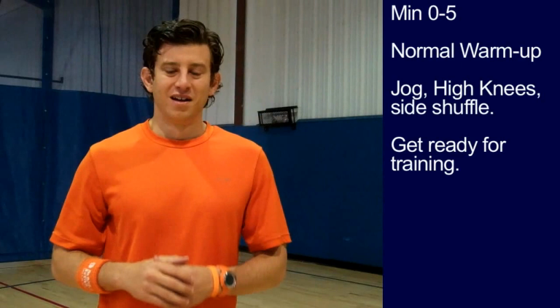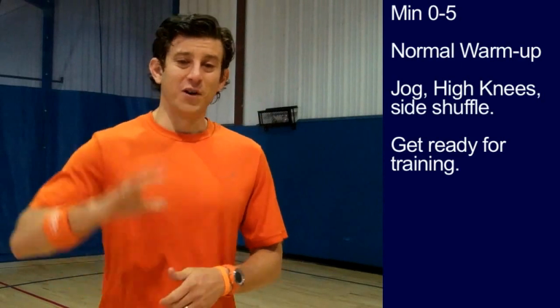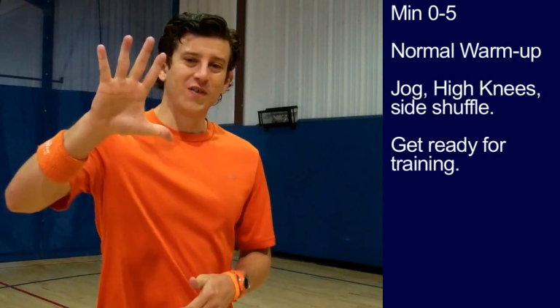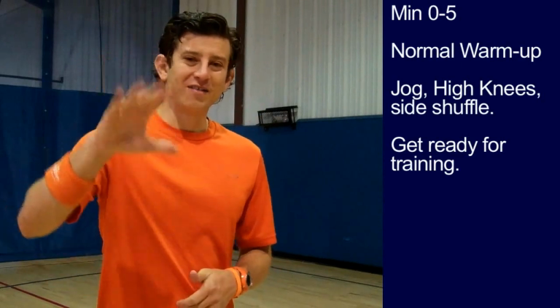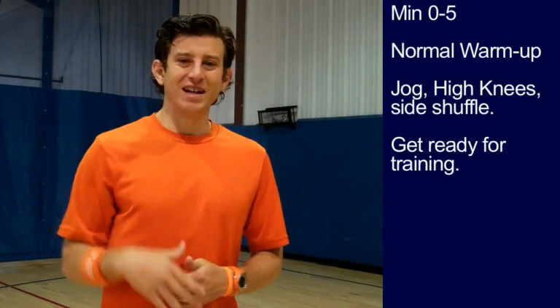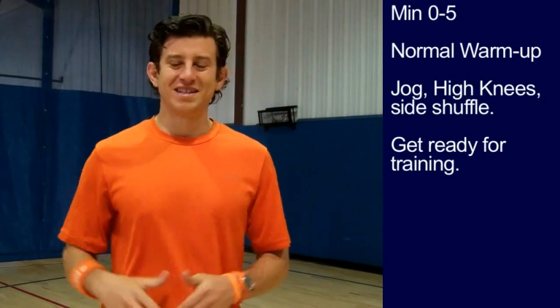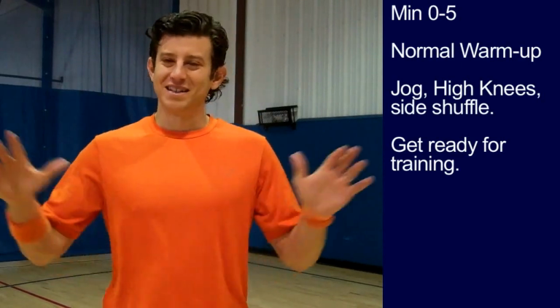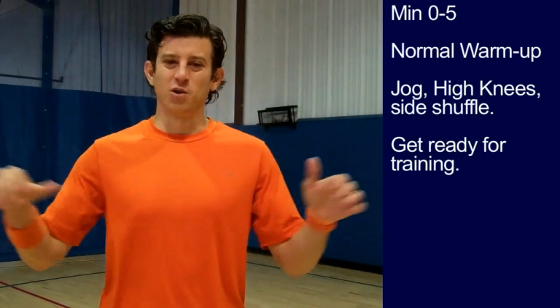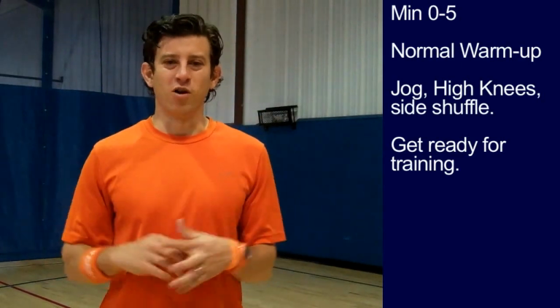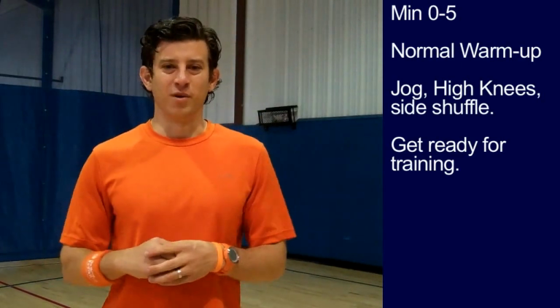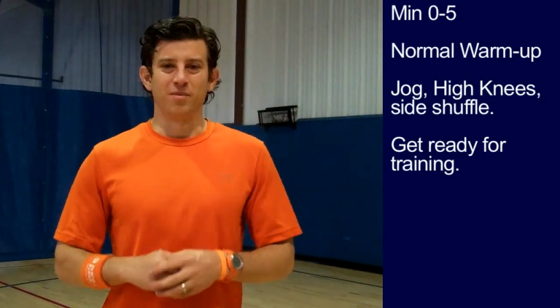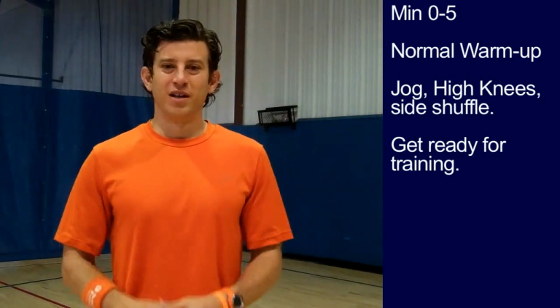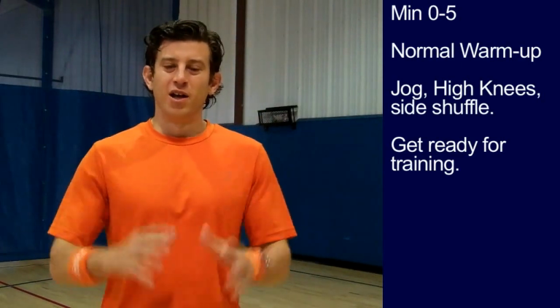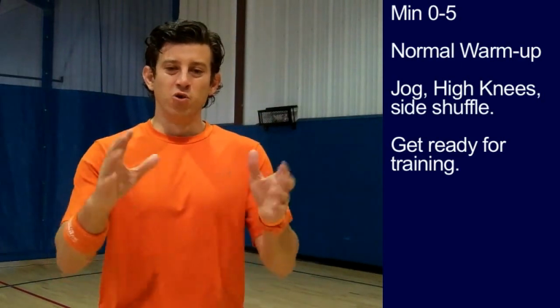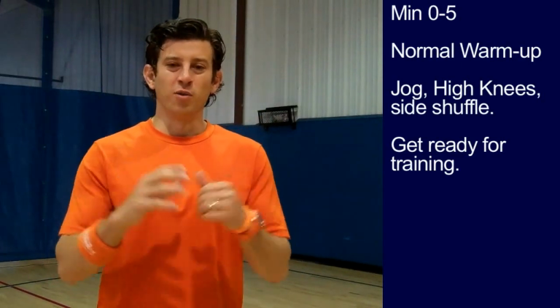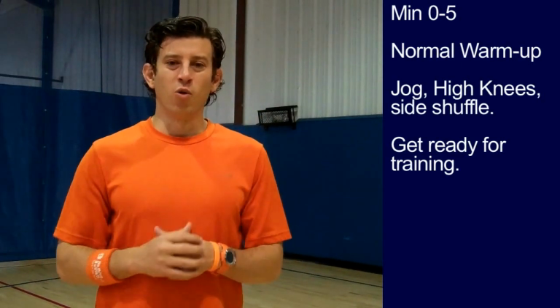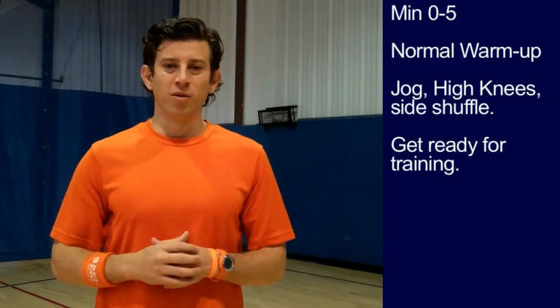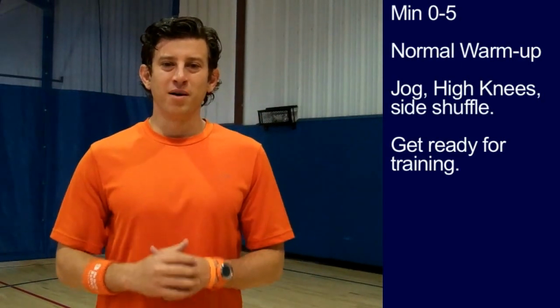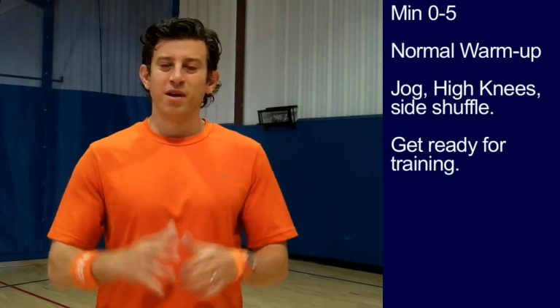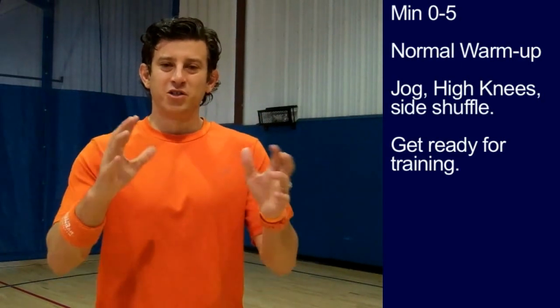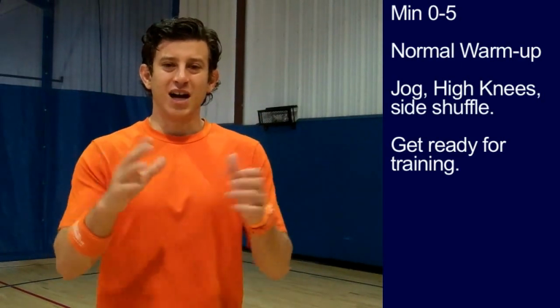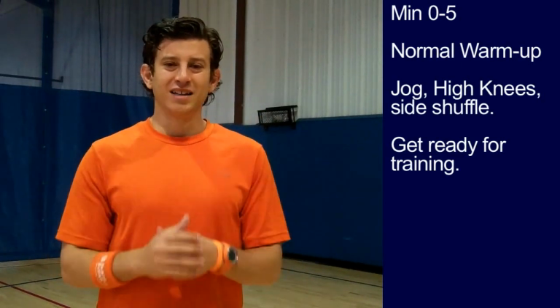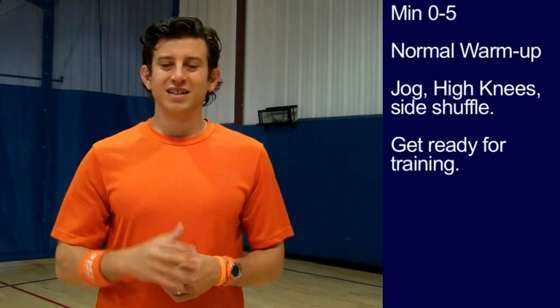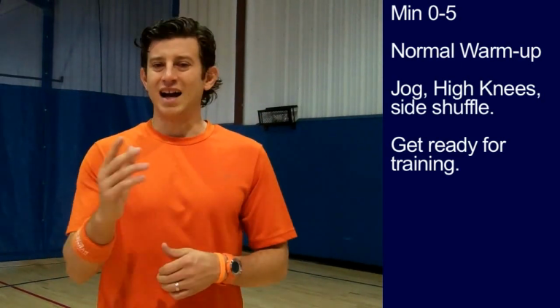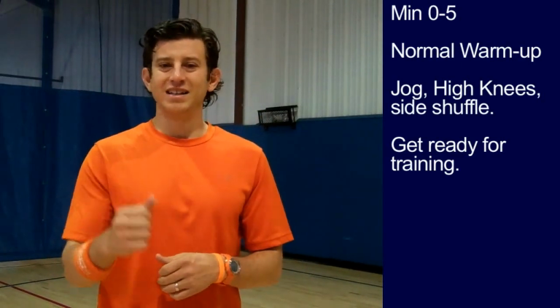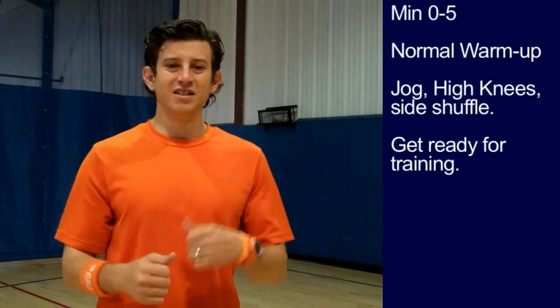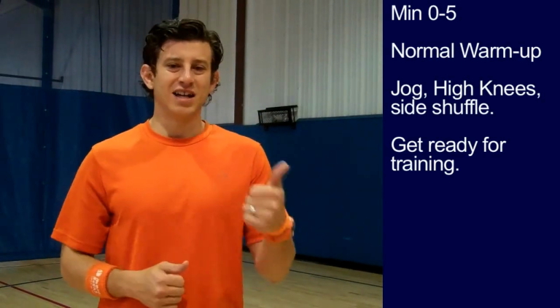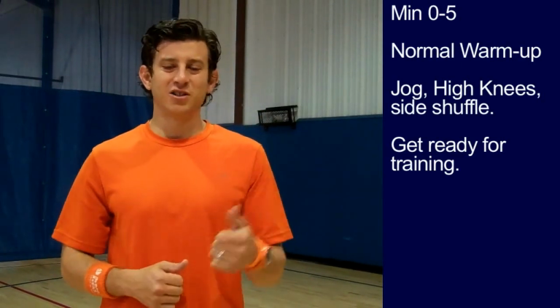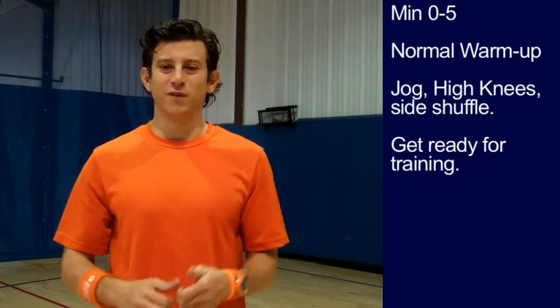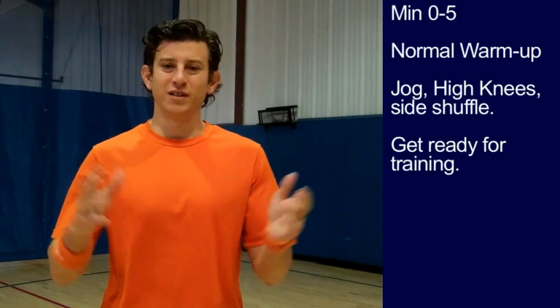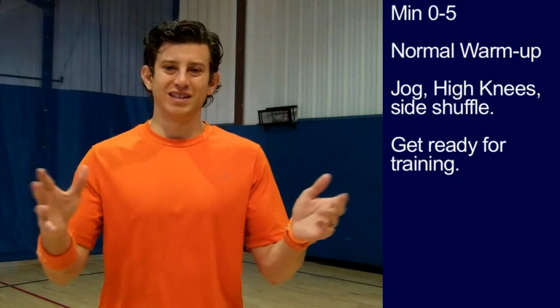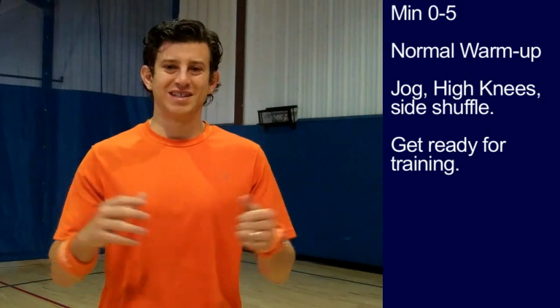First five minutes is the warm up — normal warm up: jogging, high knees, side shuffling, etc.